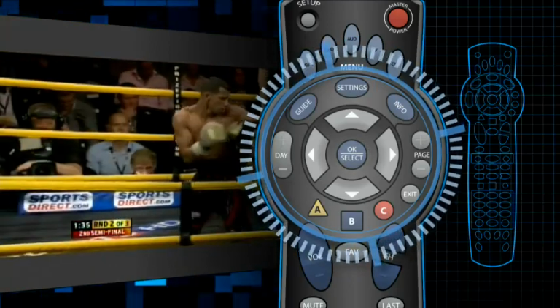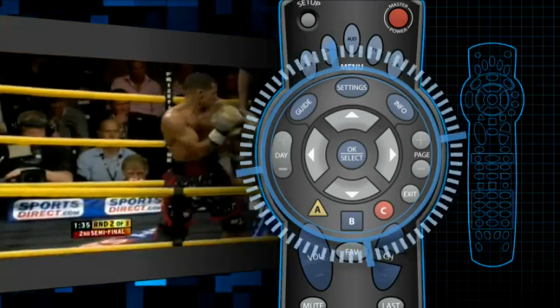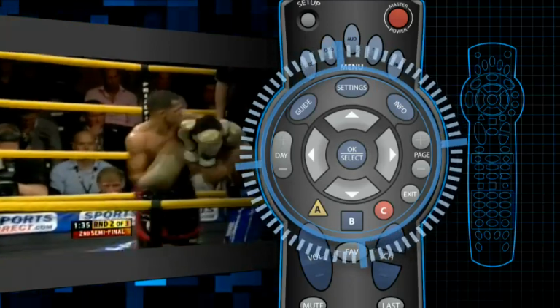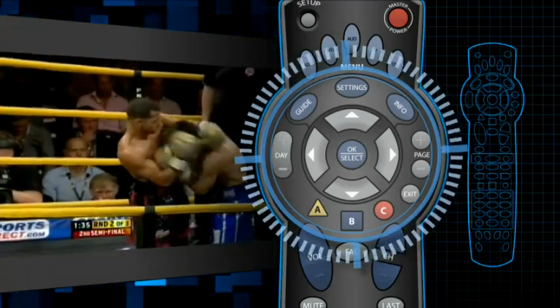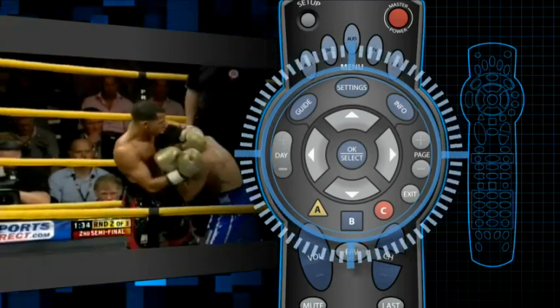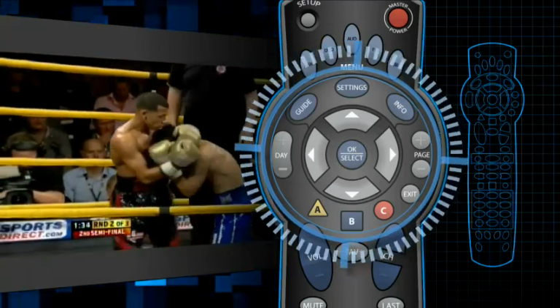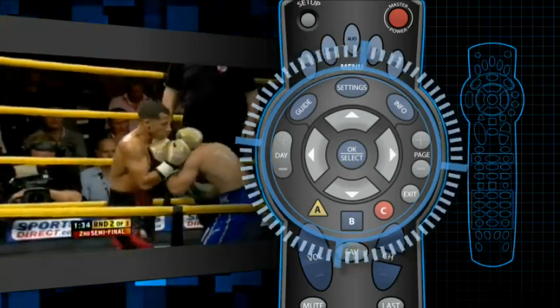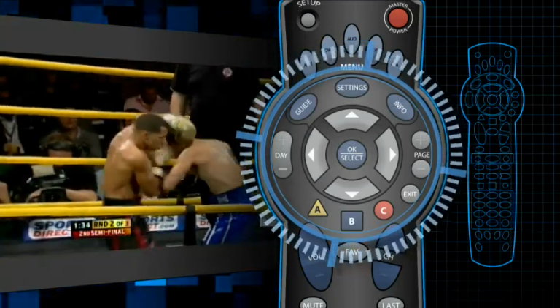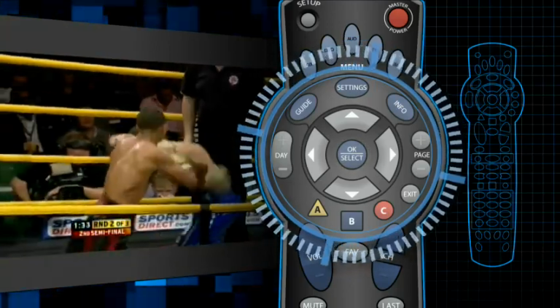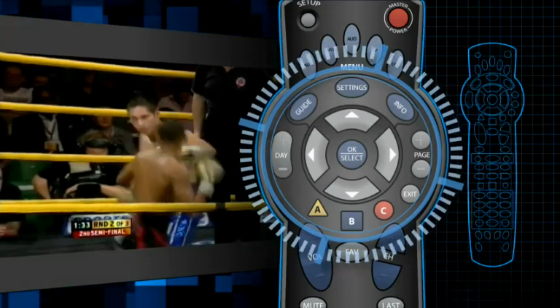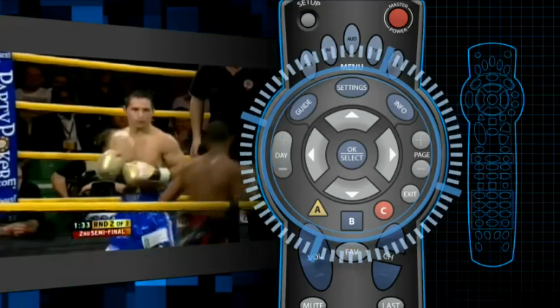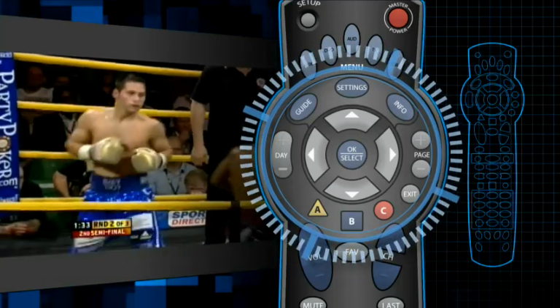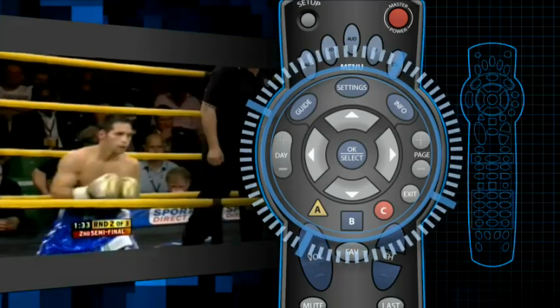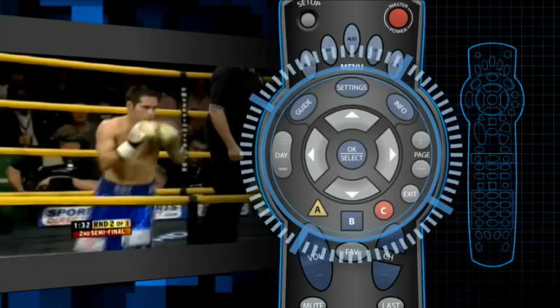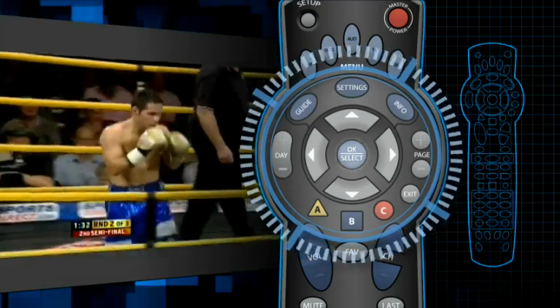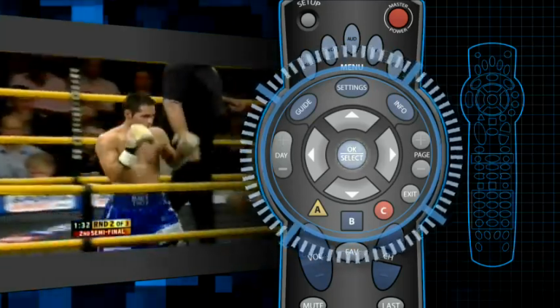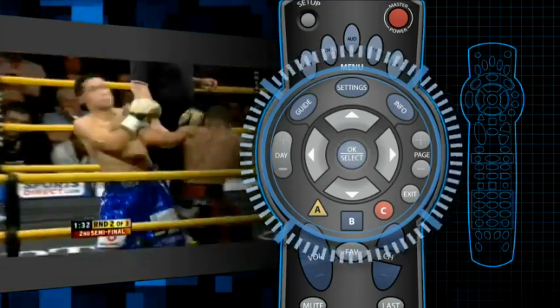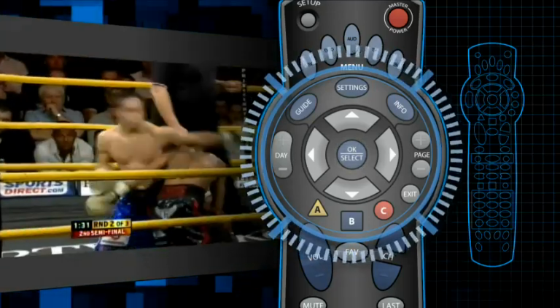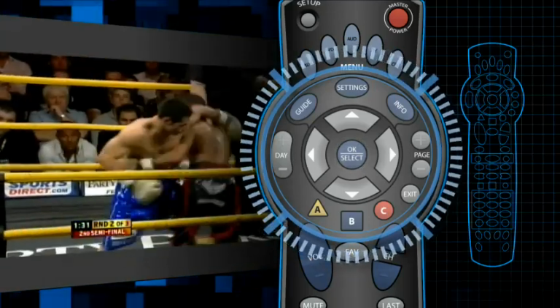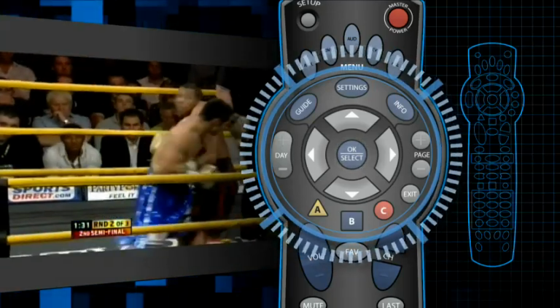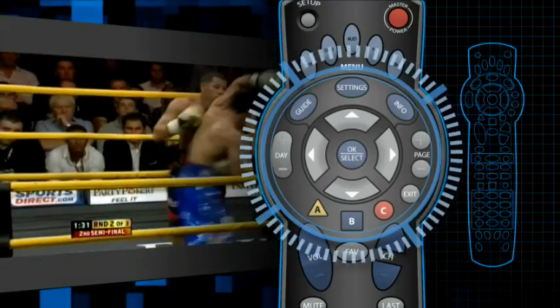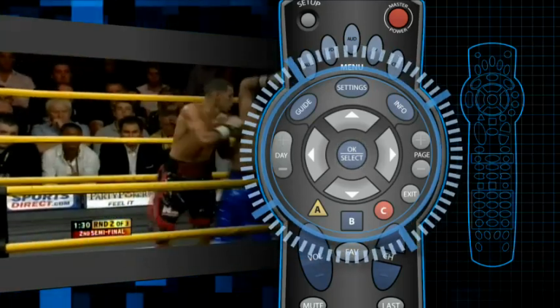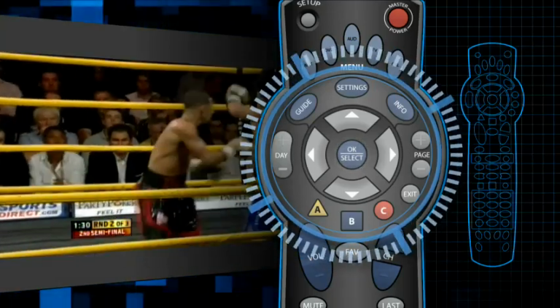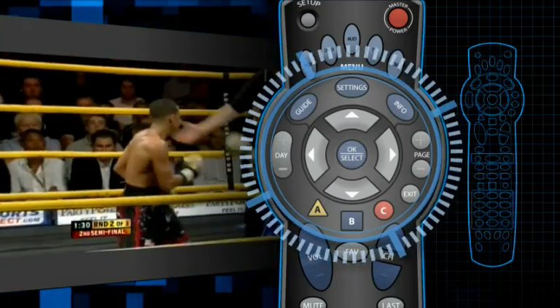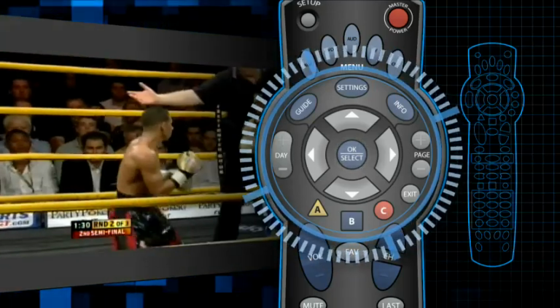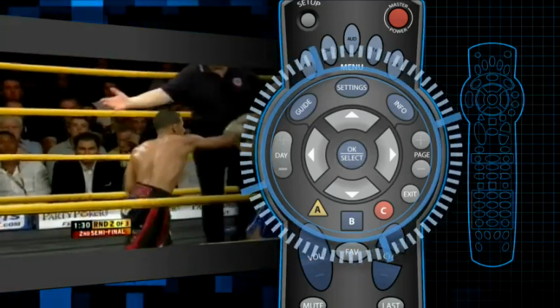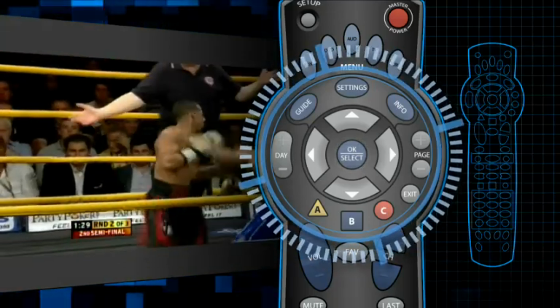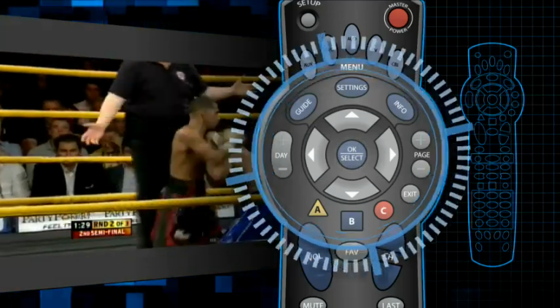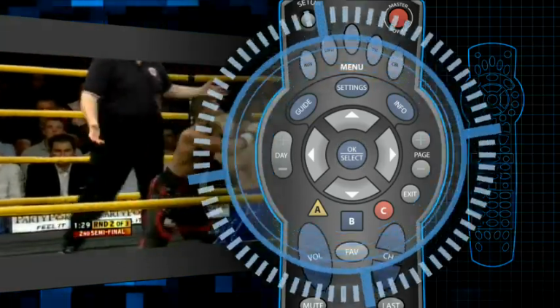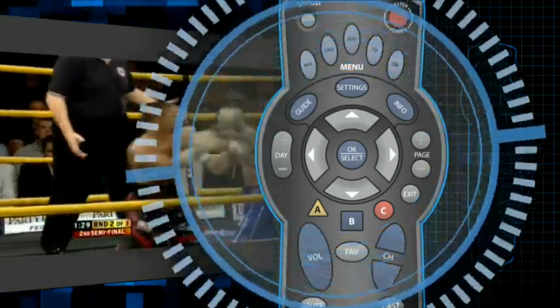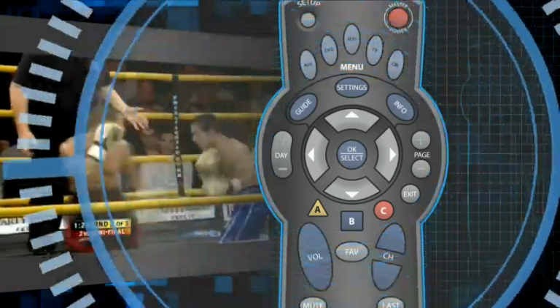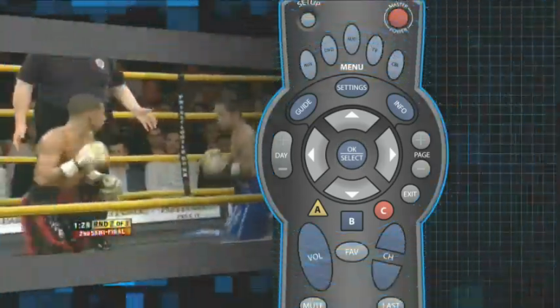To confirm the order, highlight Yes, then press OK. That's it. You're ready to watch your special event.